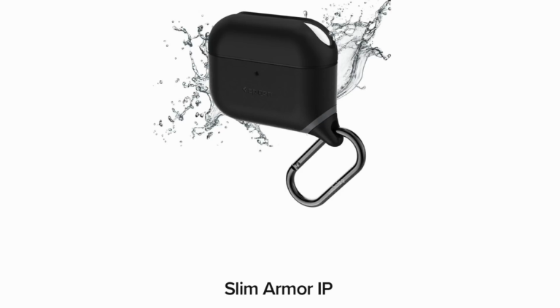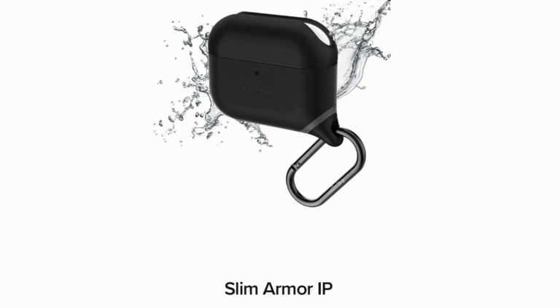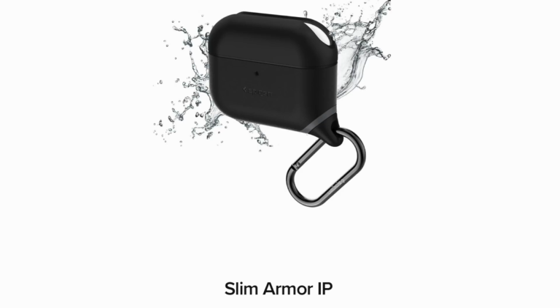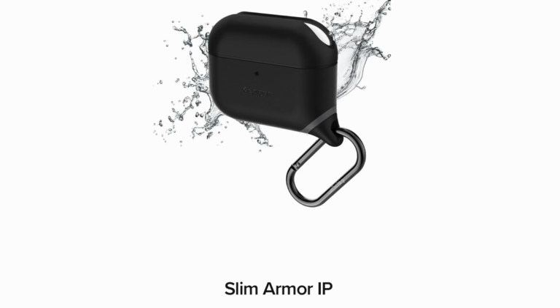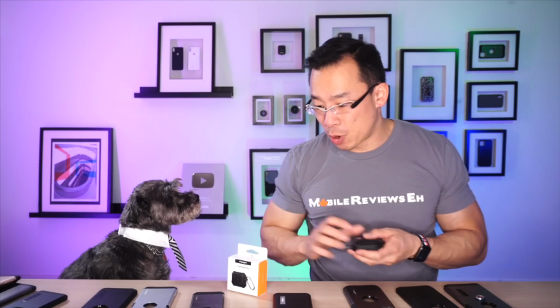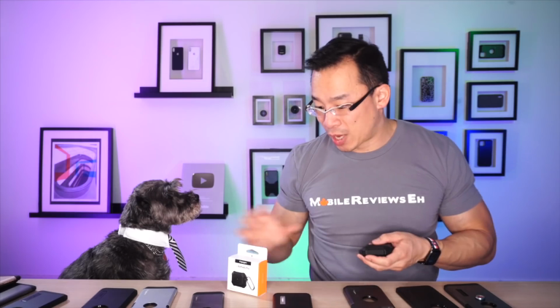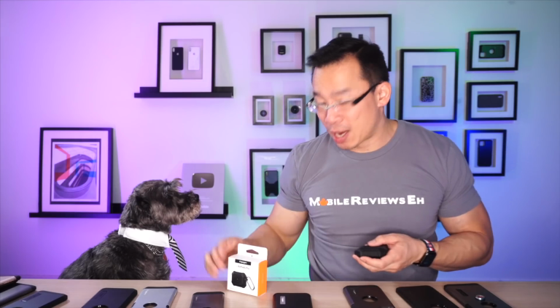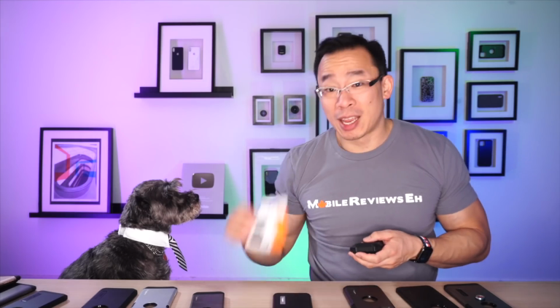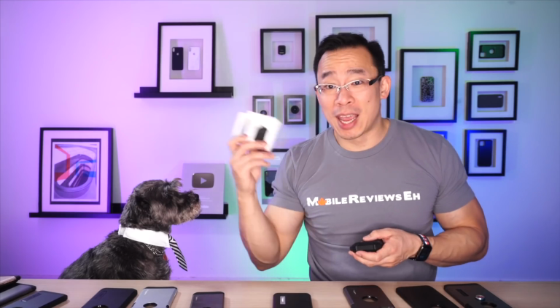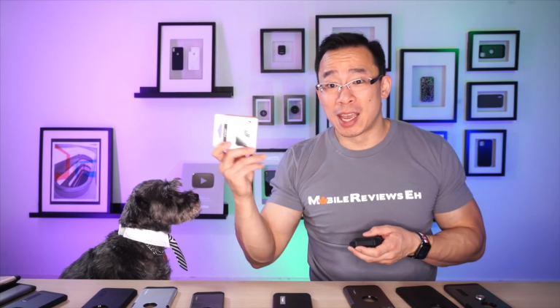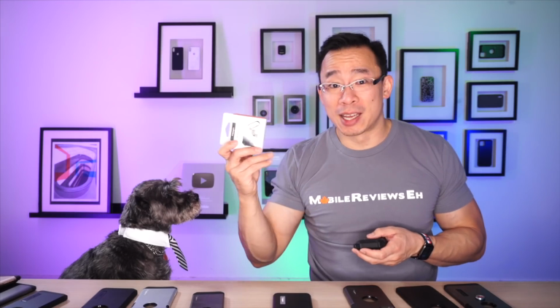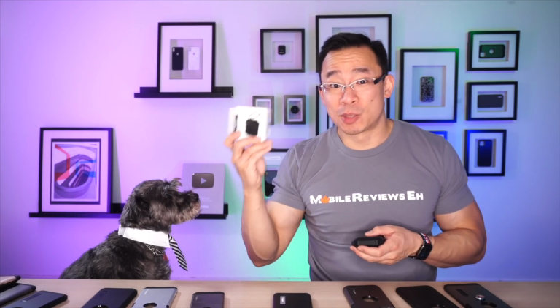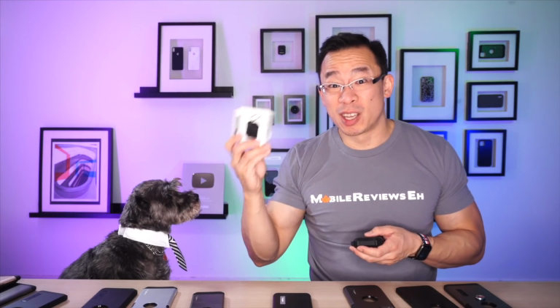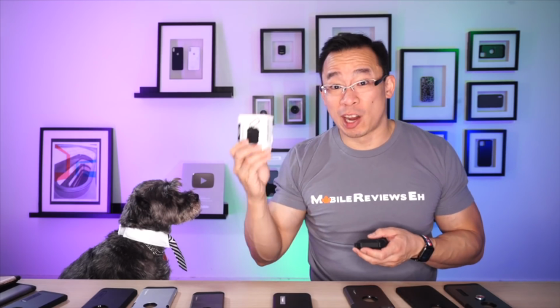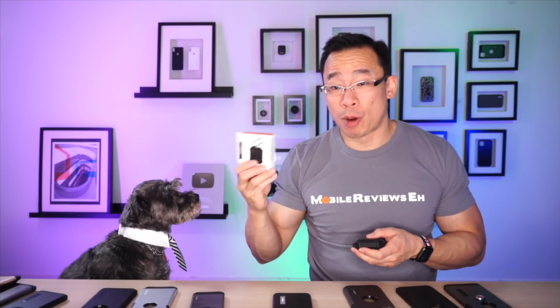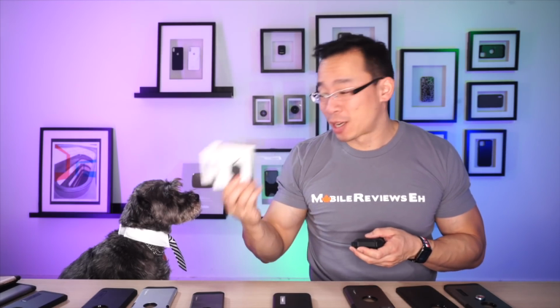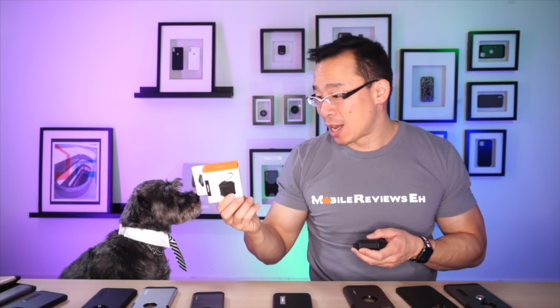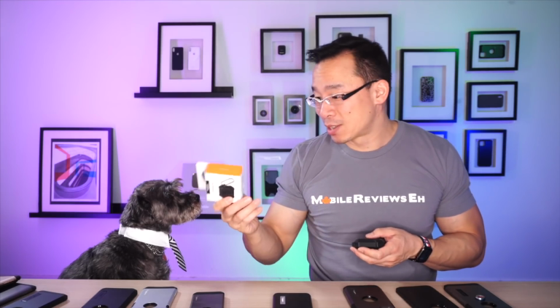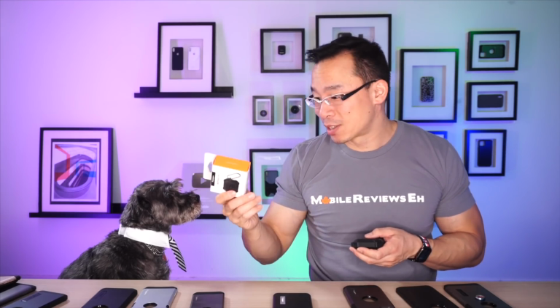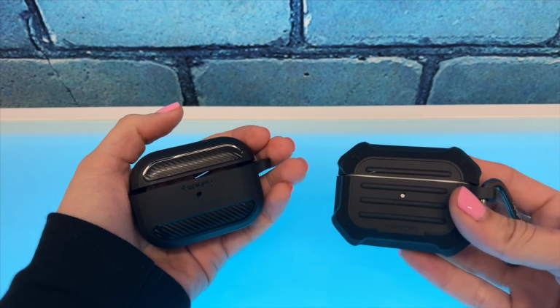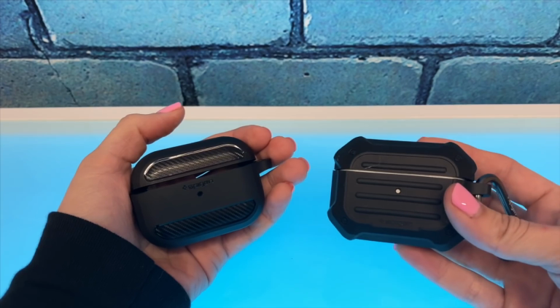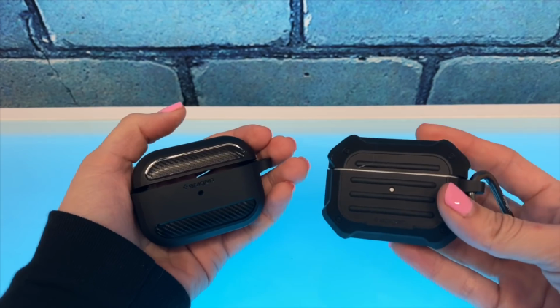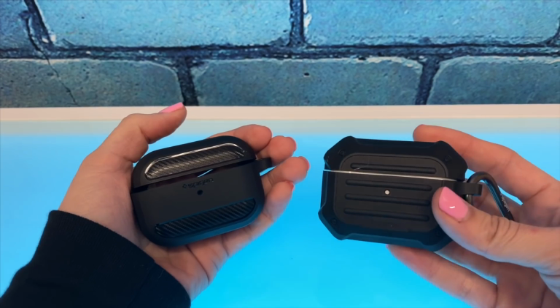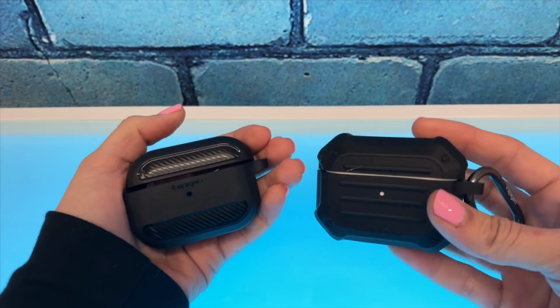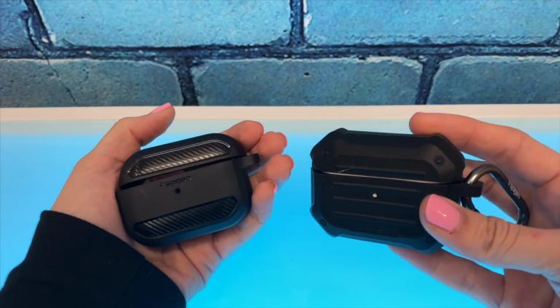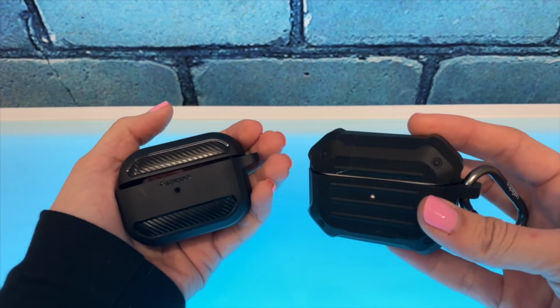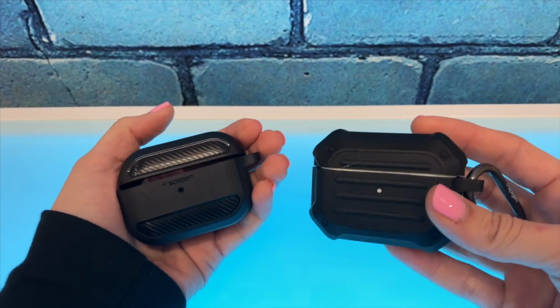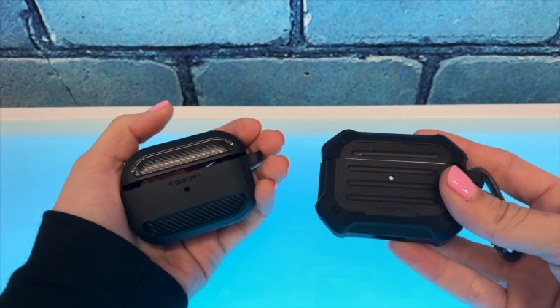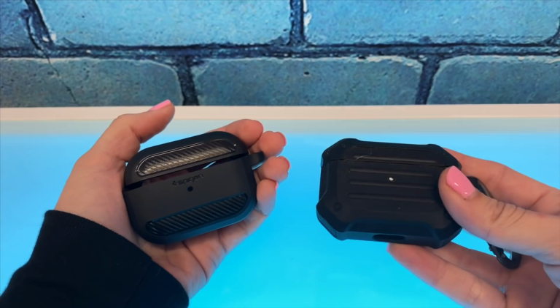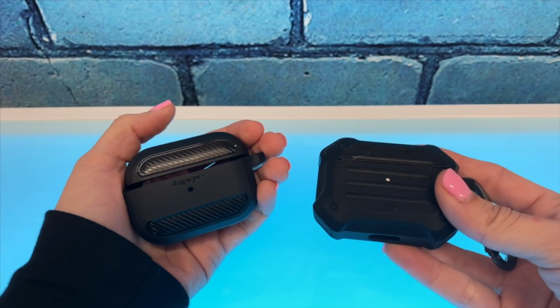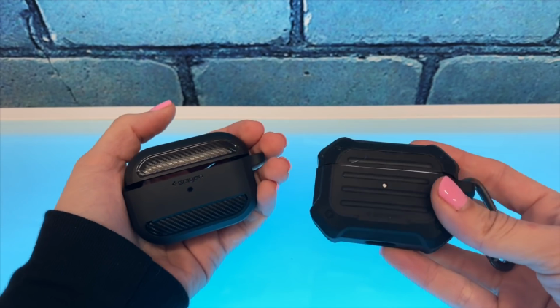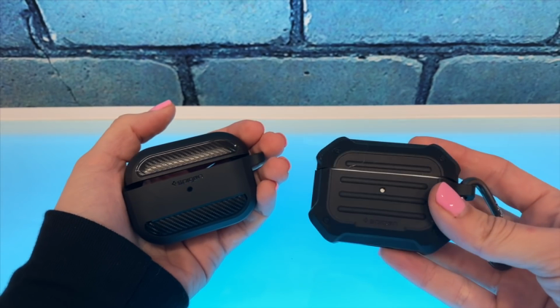If you're serious about getting a Spigen AirPod case, forego the Tough Armor and just go with the Rugged Armor.